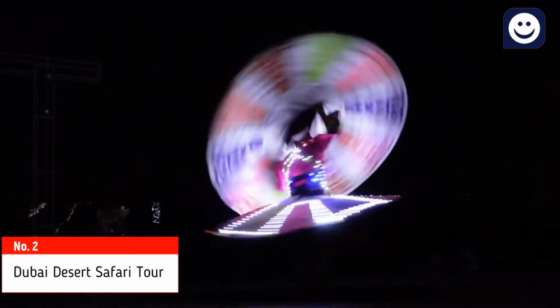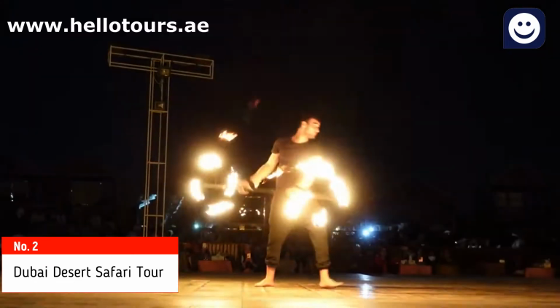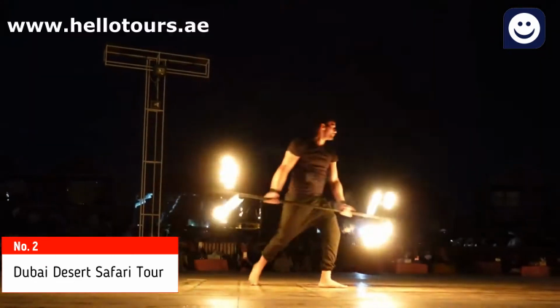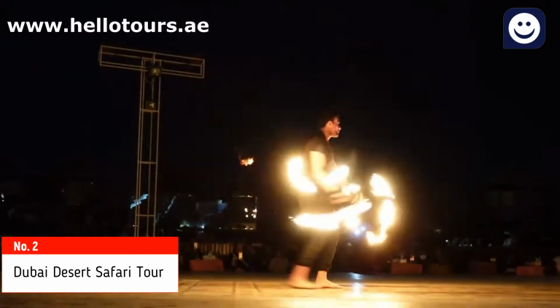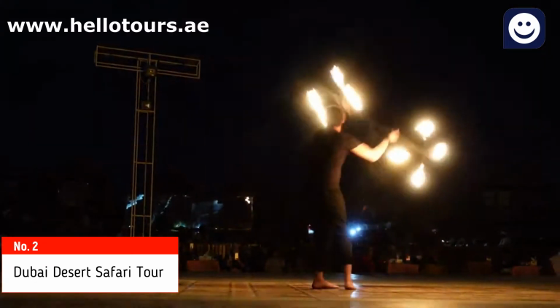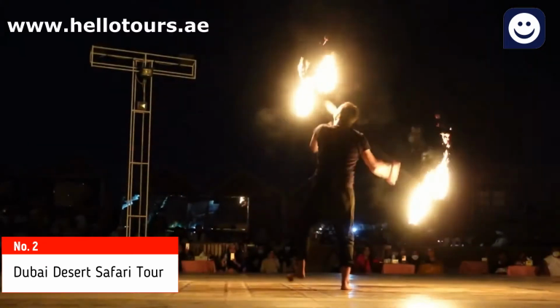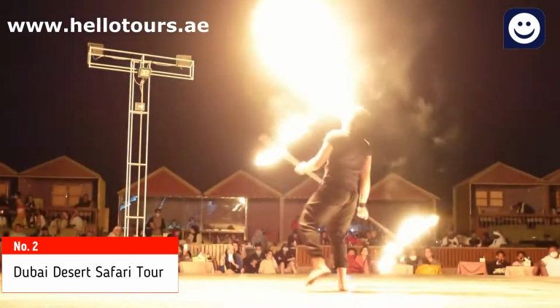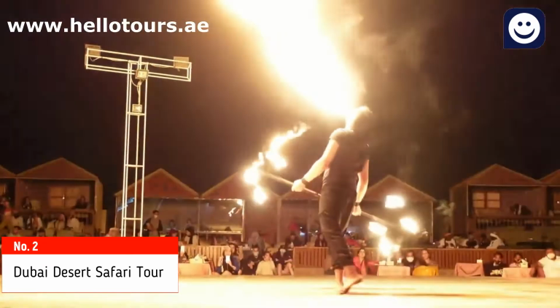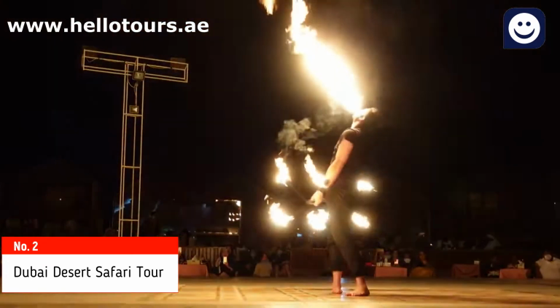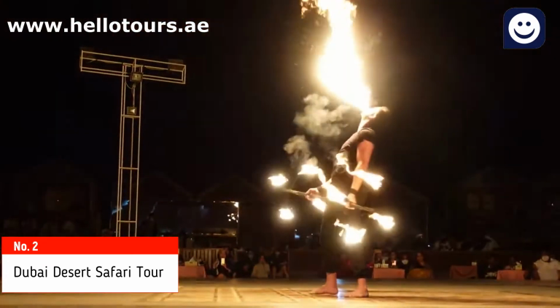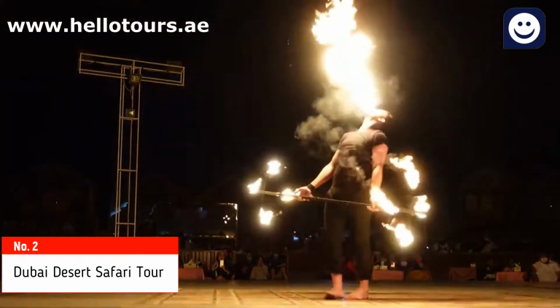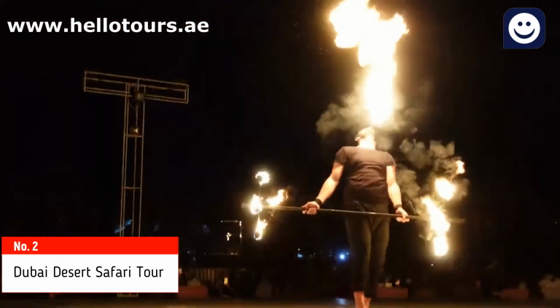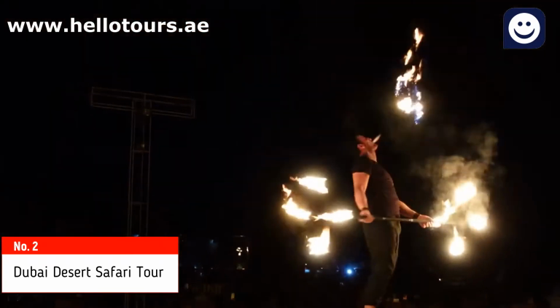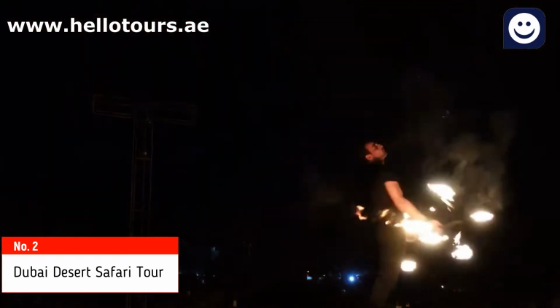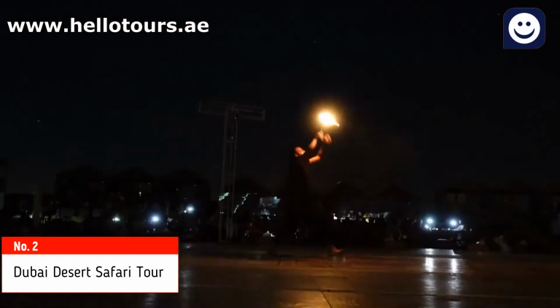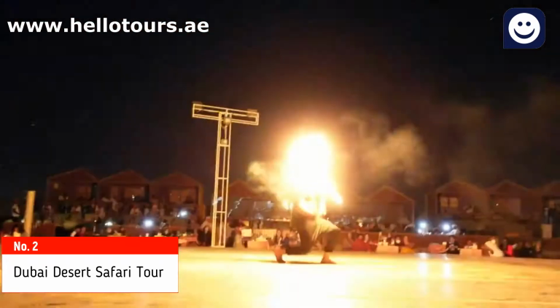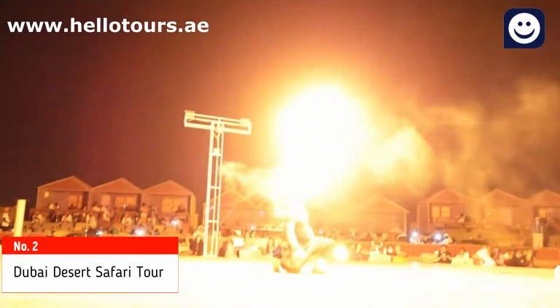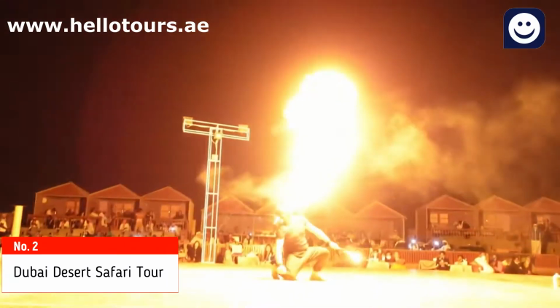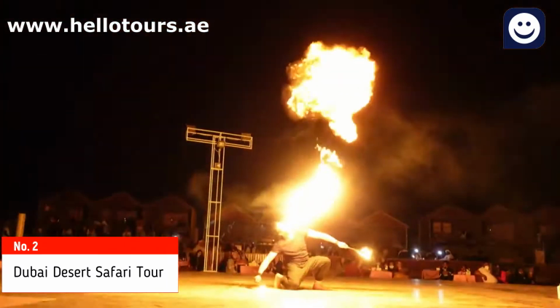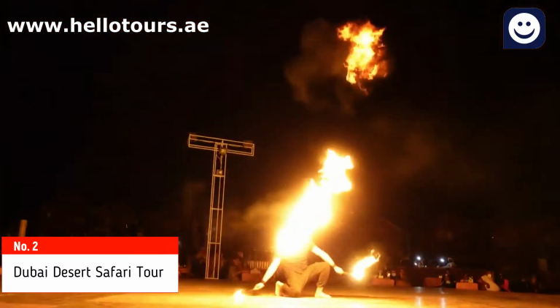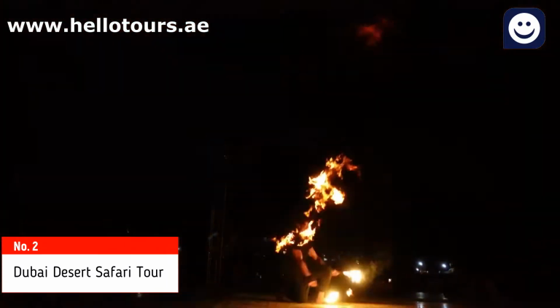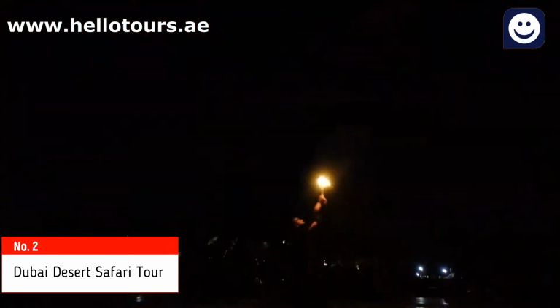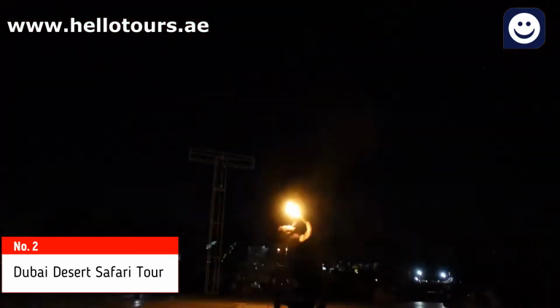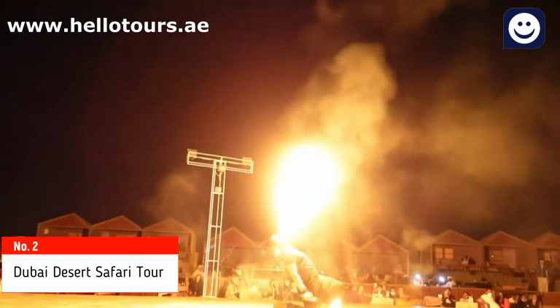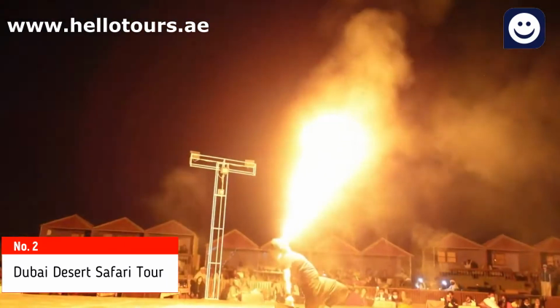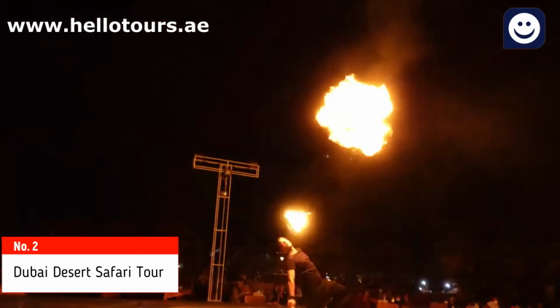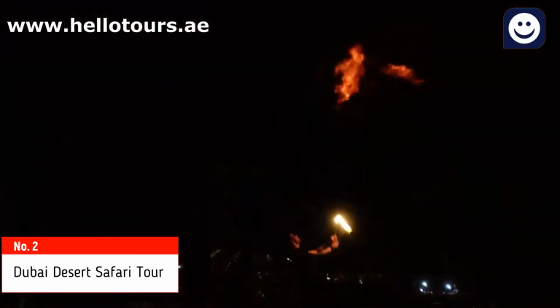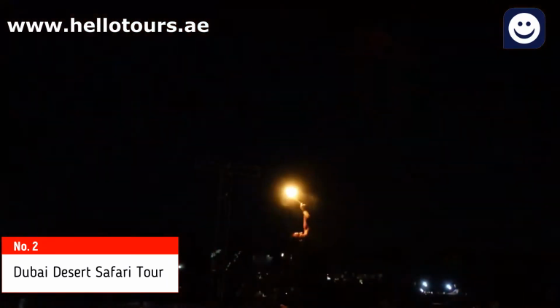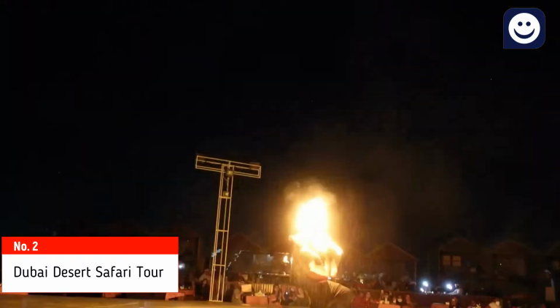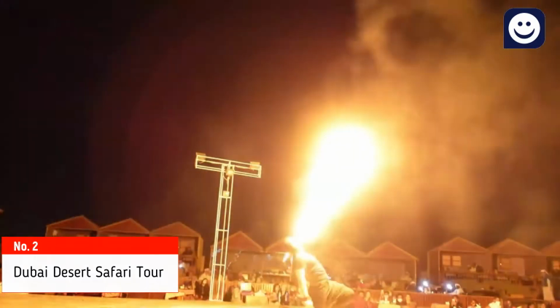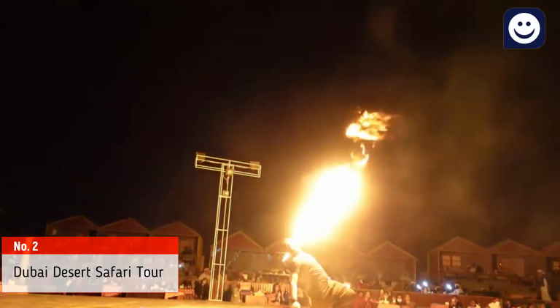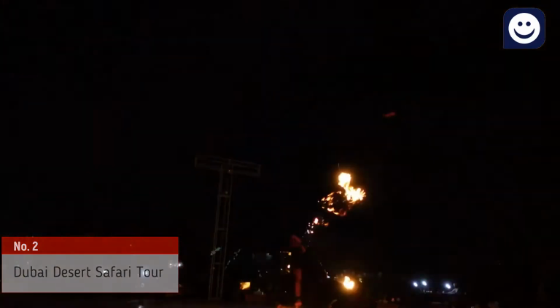You can book tickets online at www.helotours.ae and skip the line, saving time.